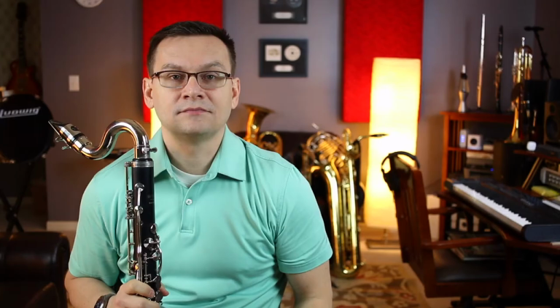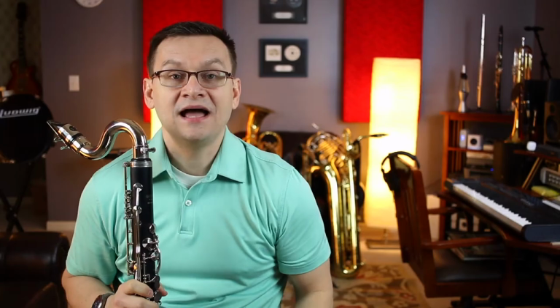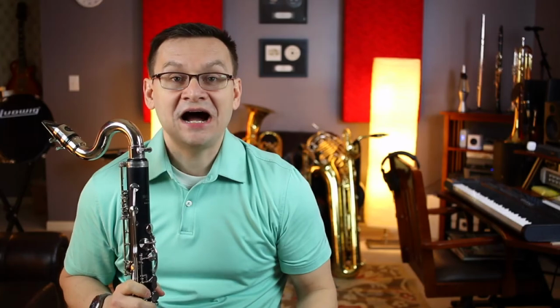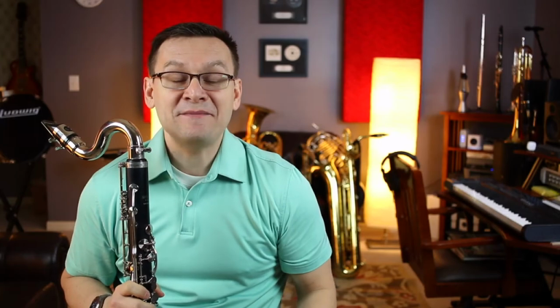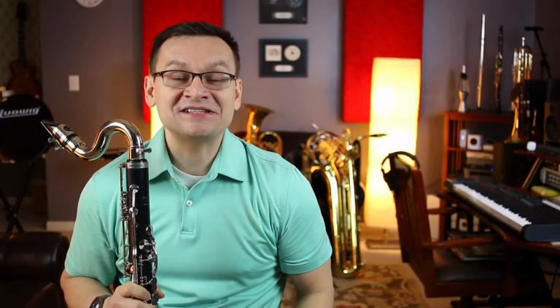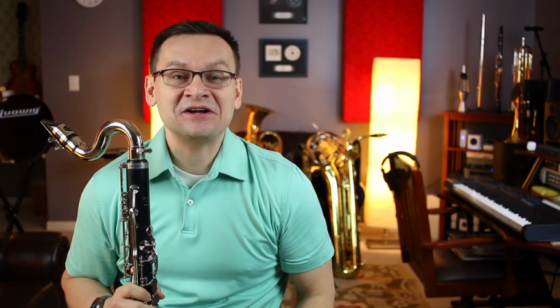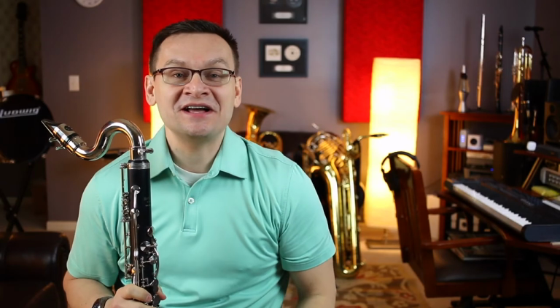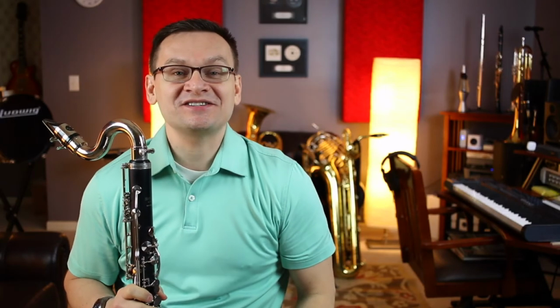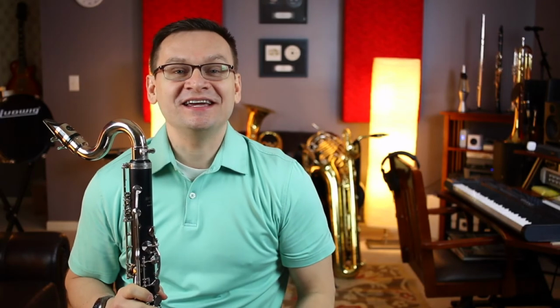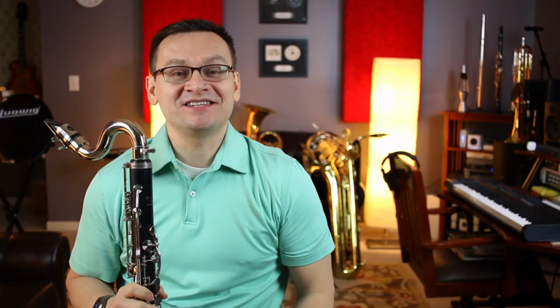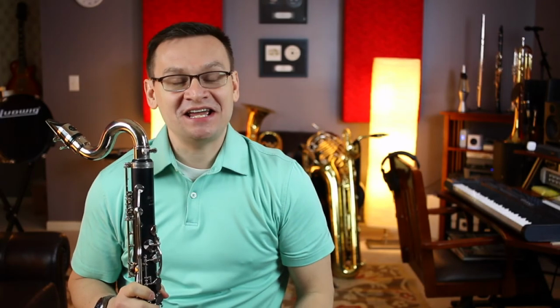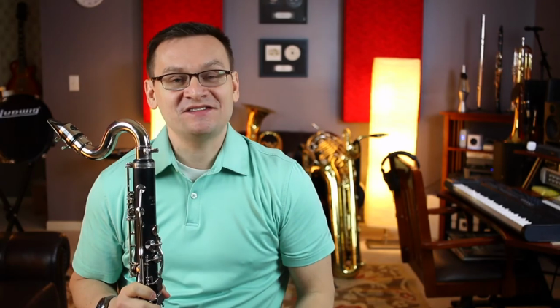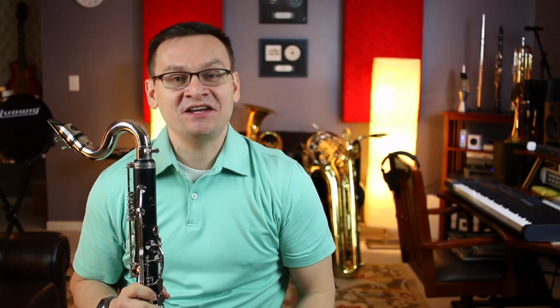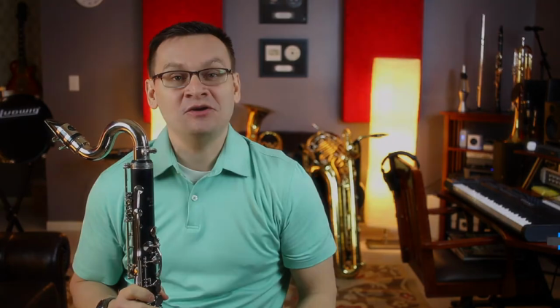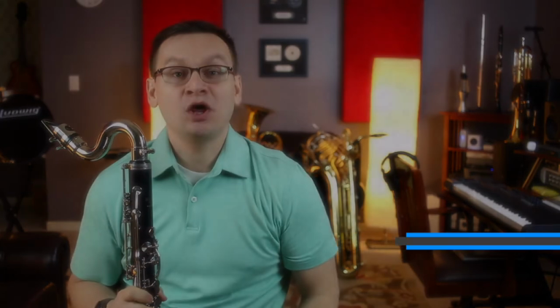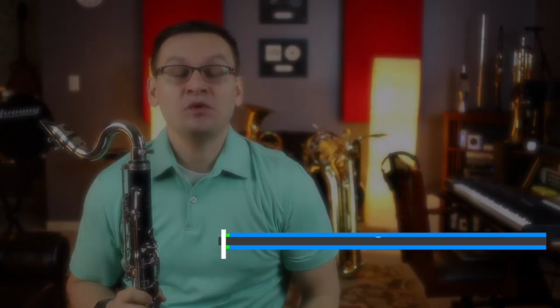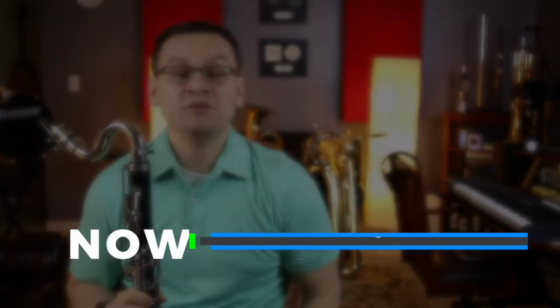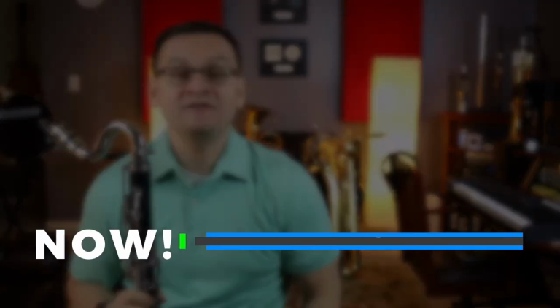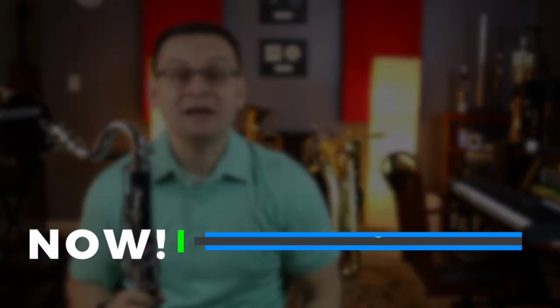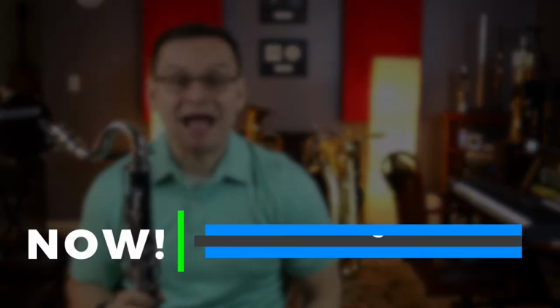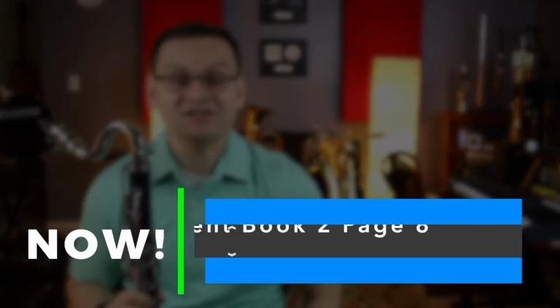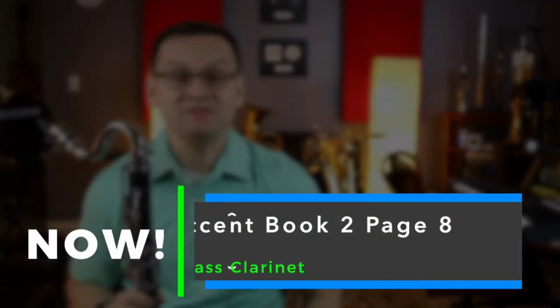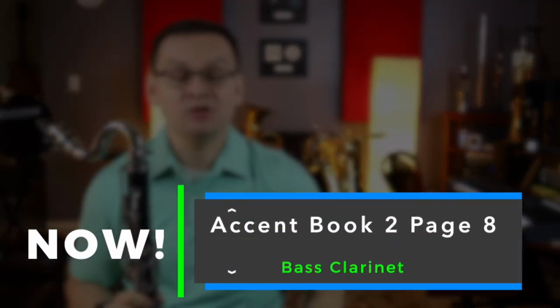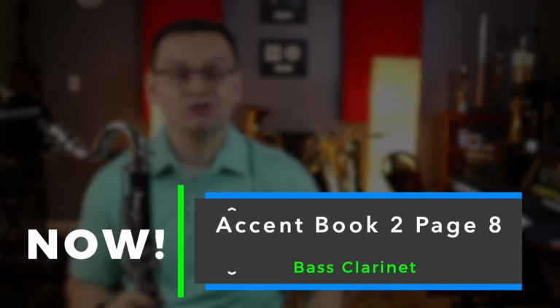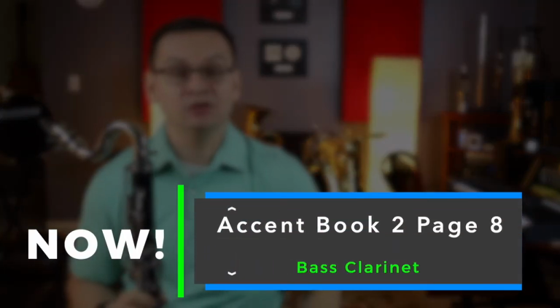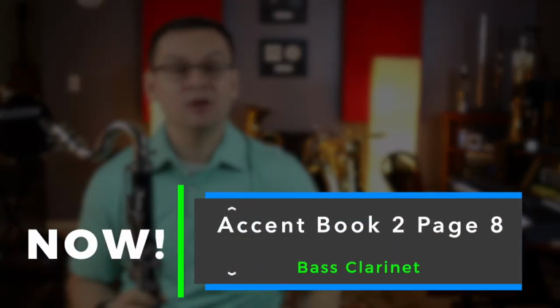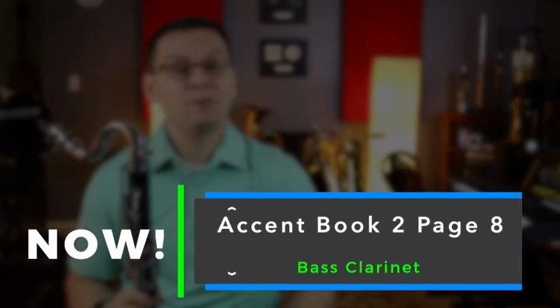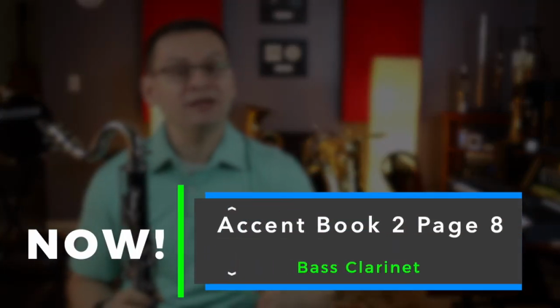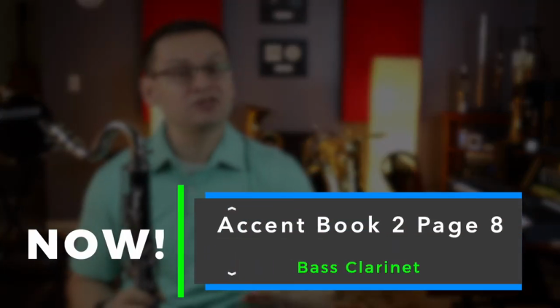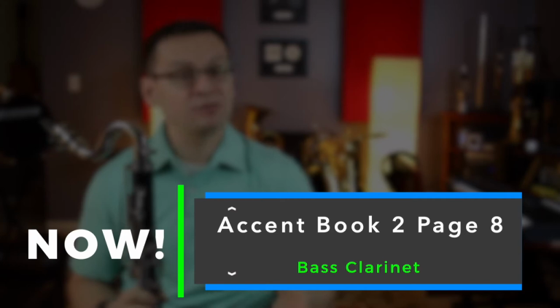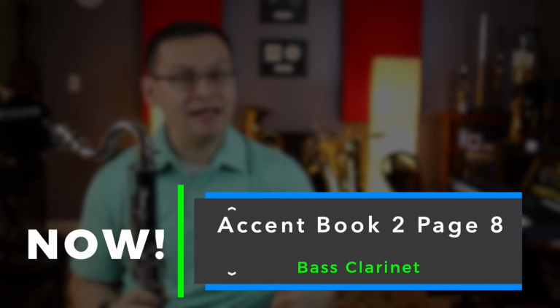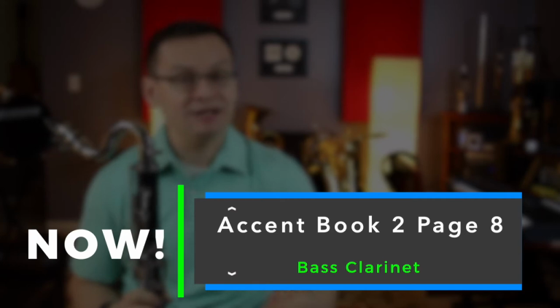Hi bass clarinets. In today's video, we're going to review Accent Book 2, page number 8.